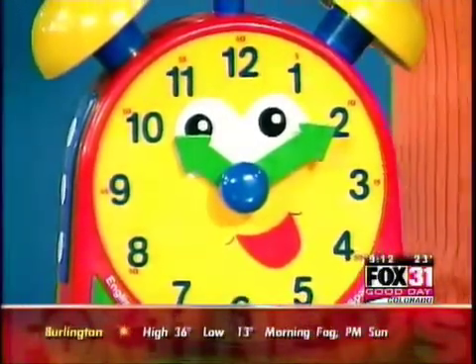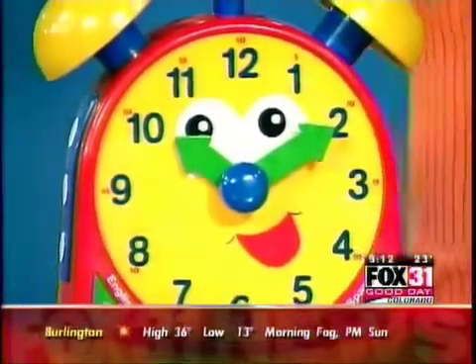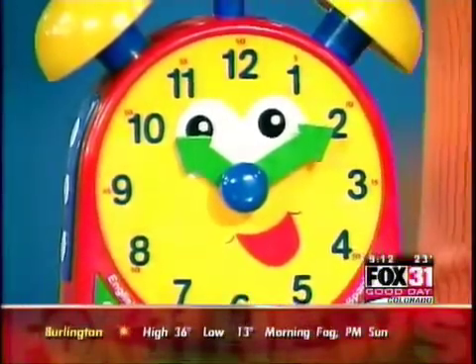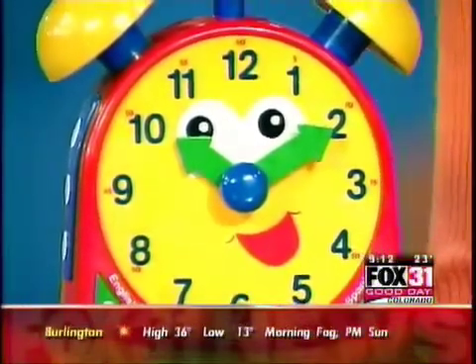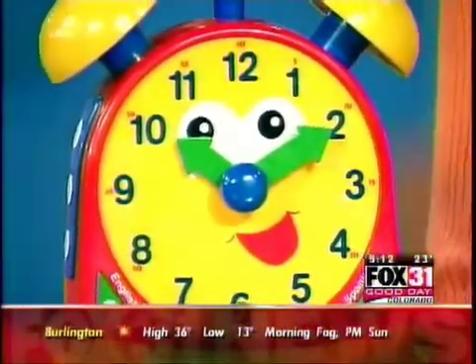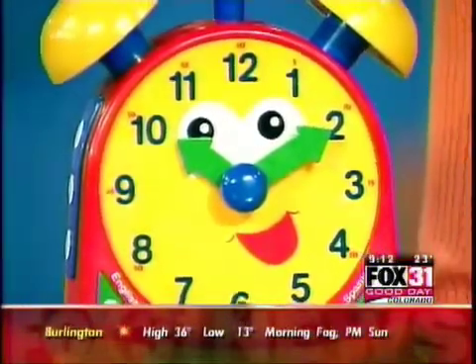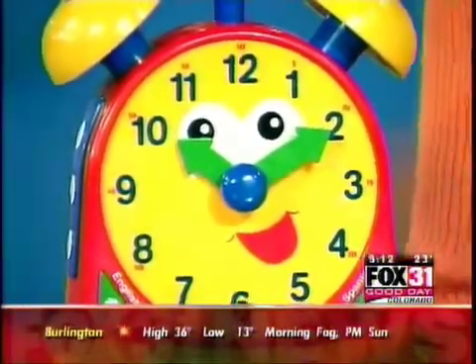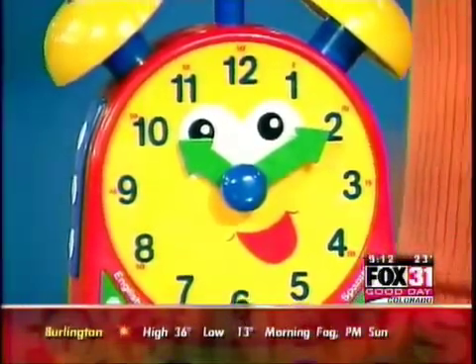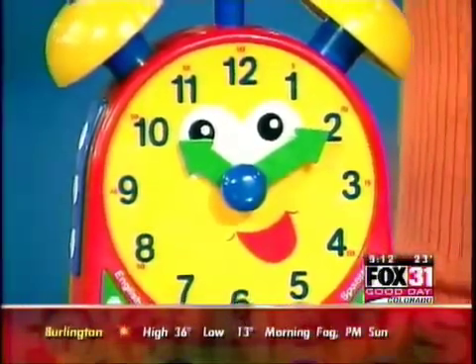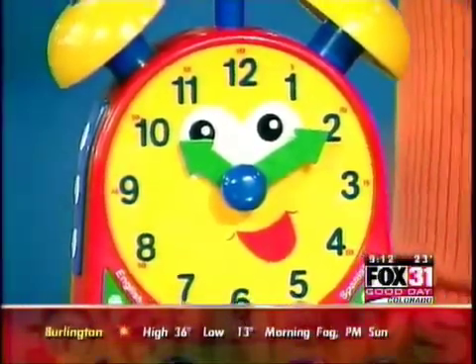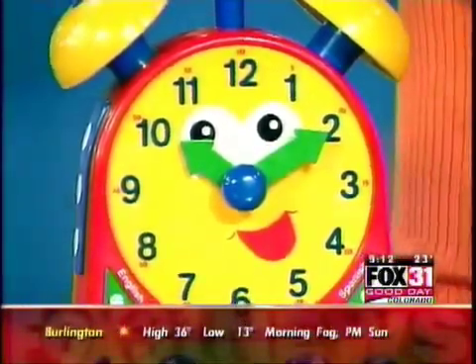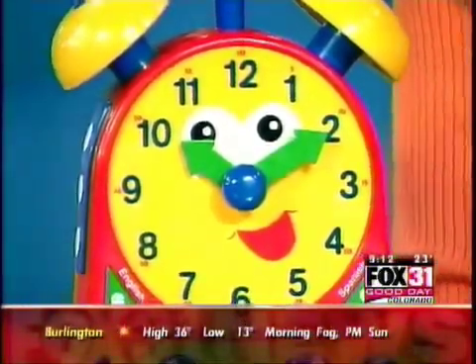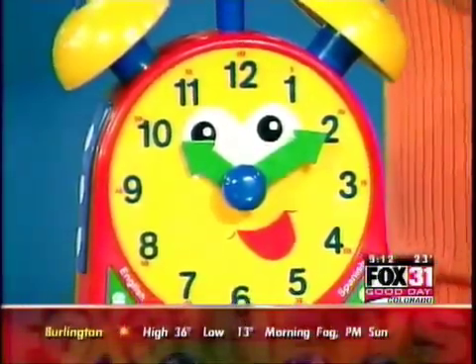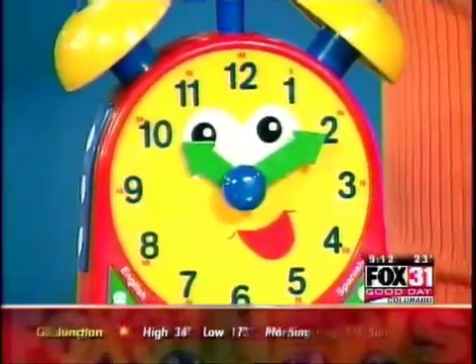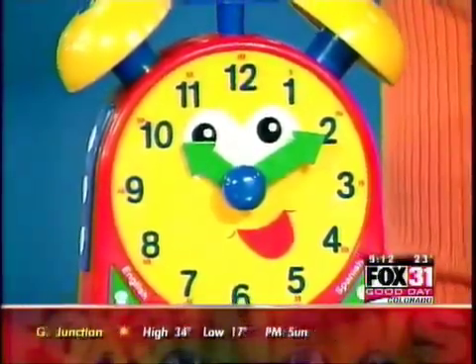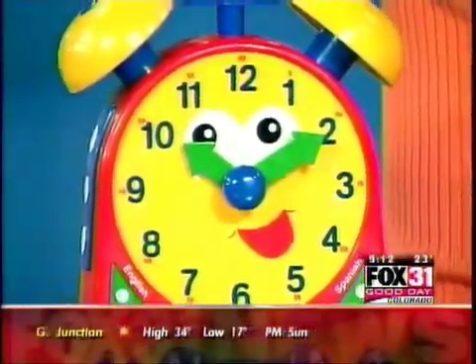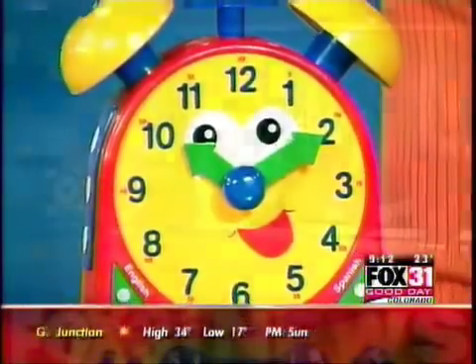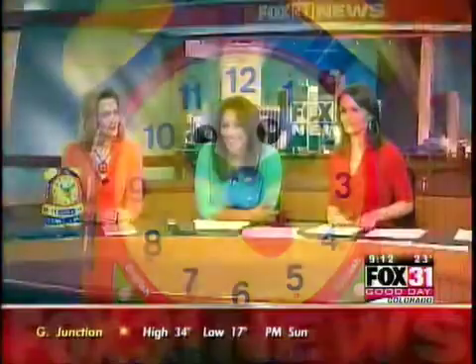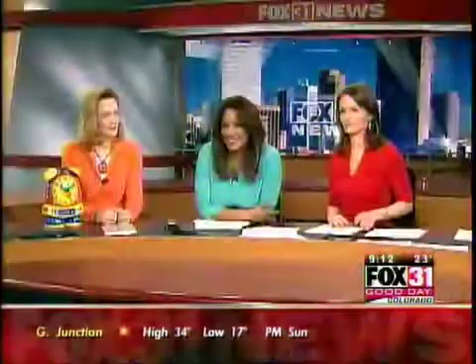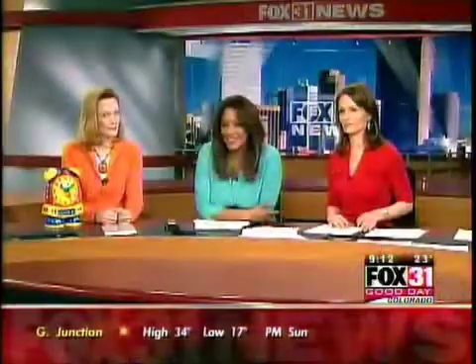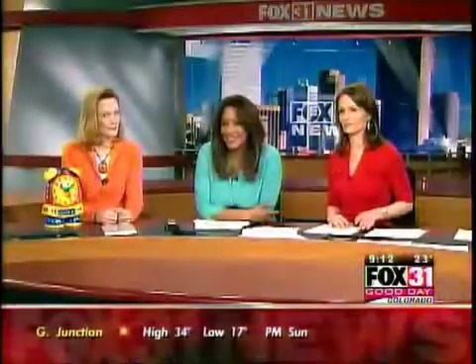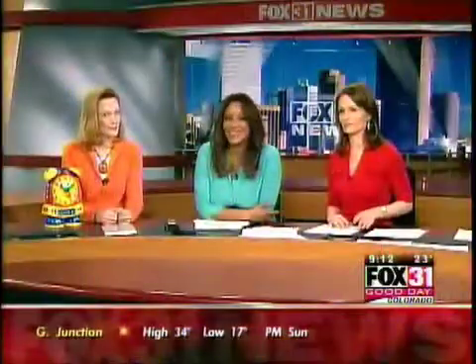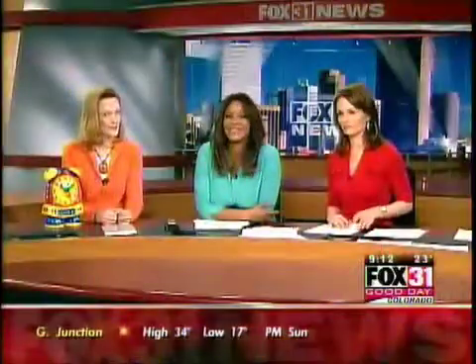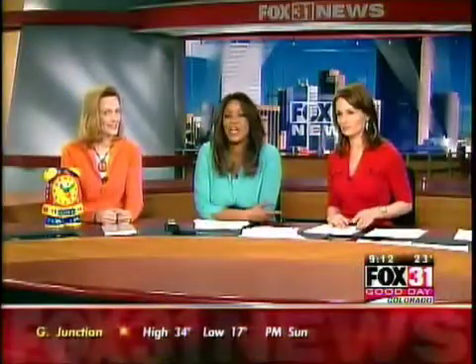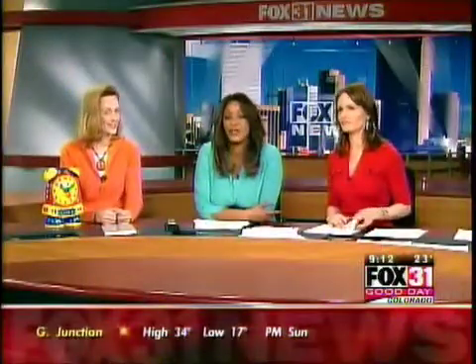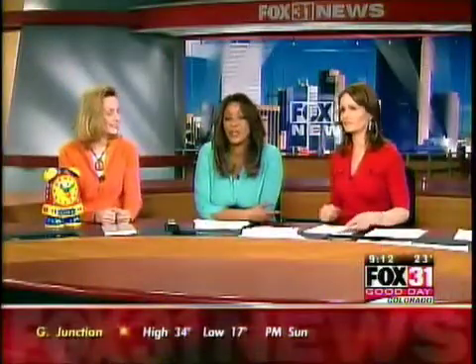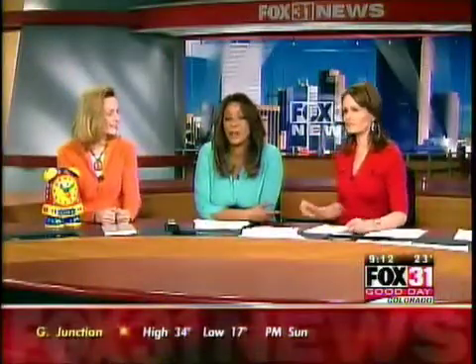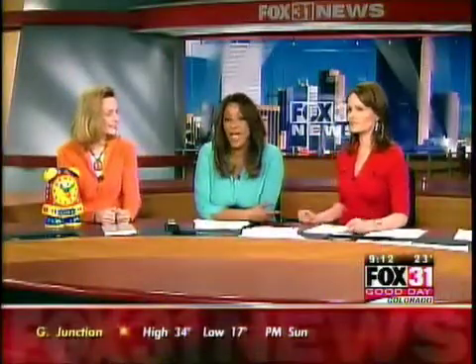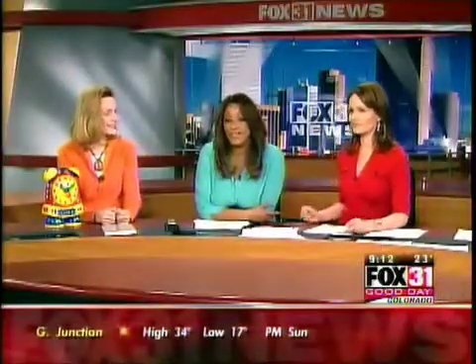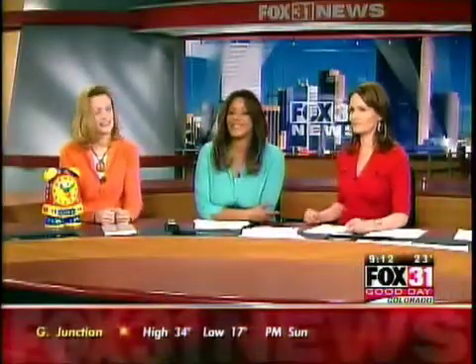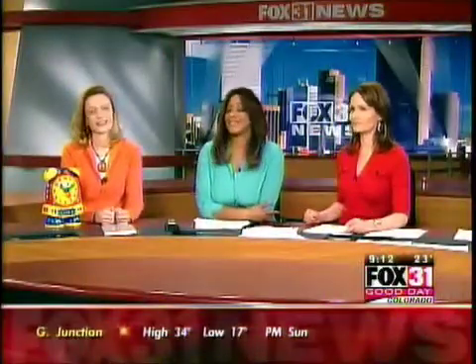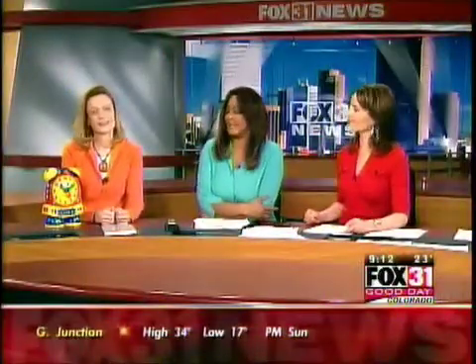Former teacher and founder of Munchkin Math, Wendy Miller, is back, and she's got a great lesson for you and your kids today.